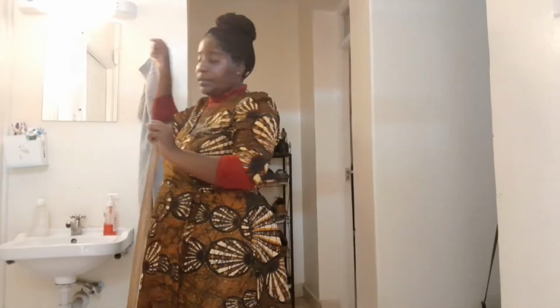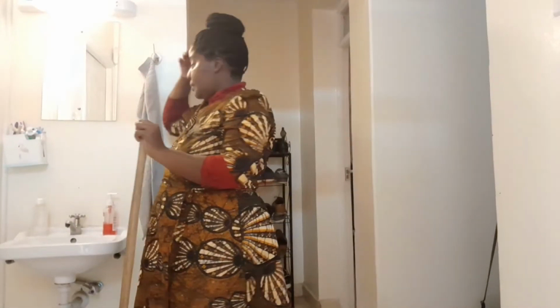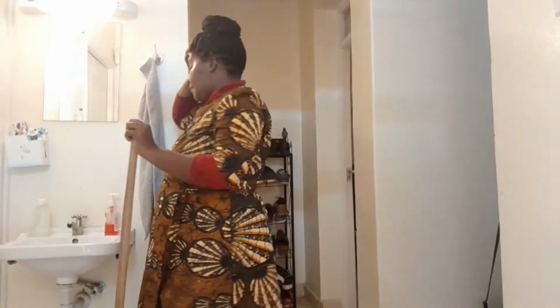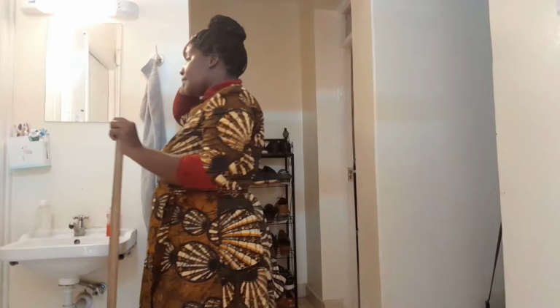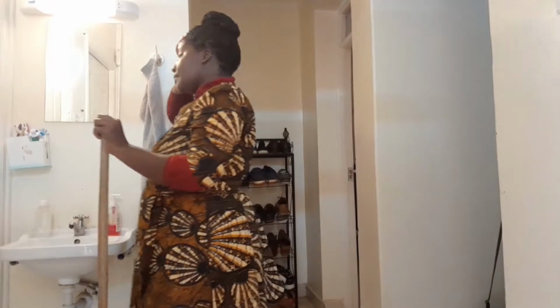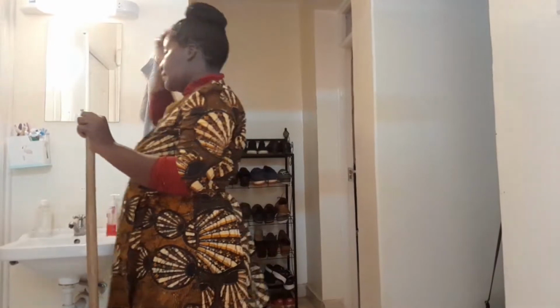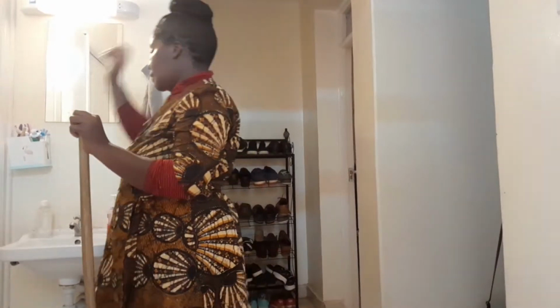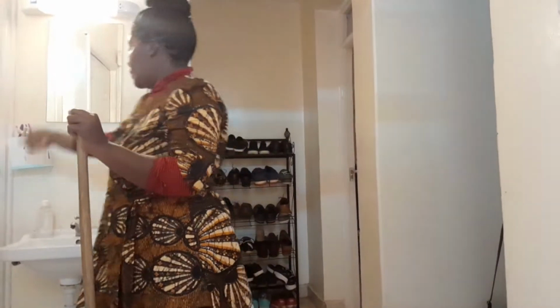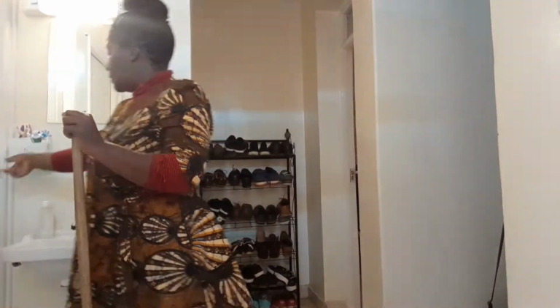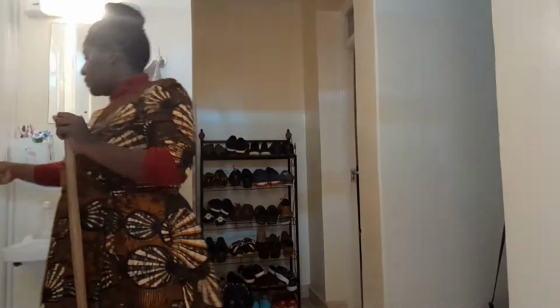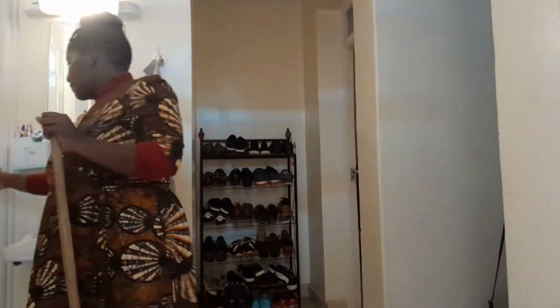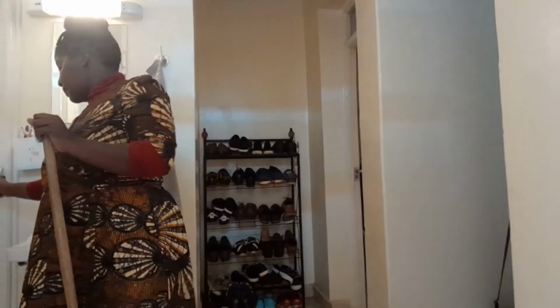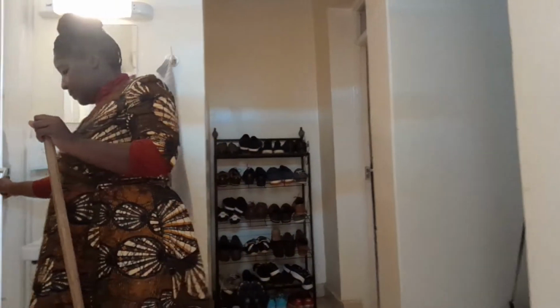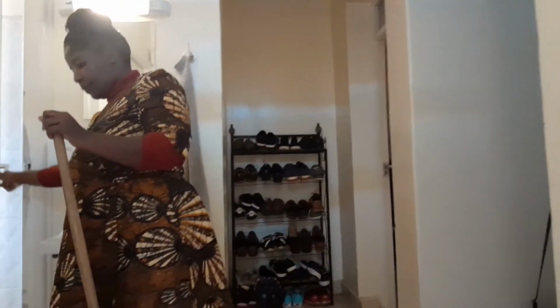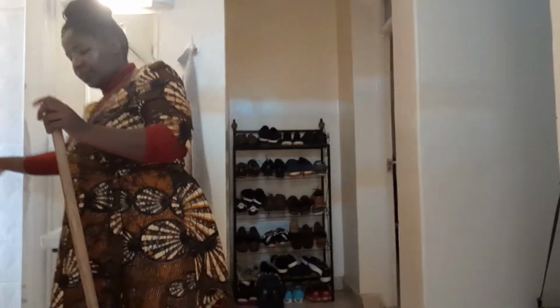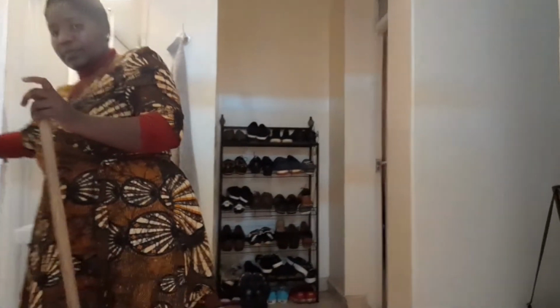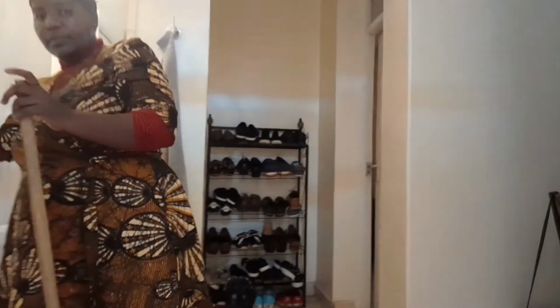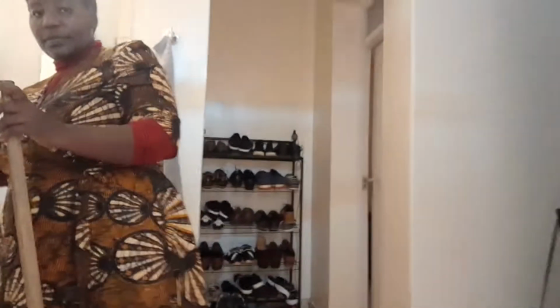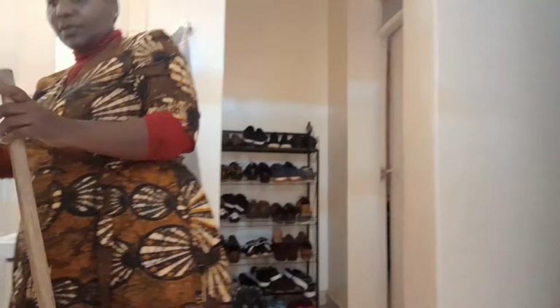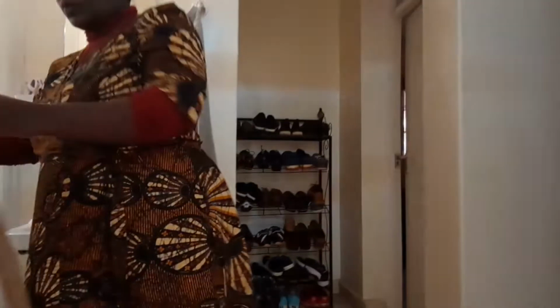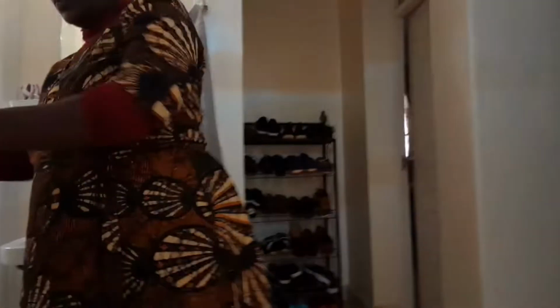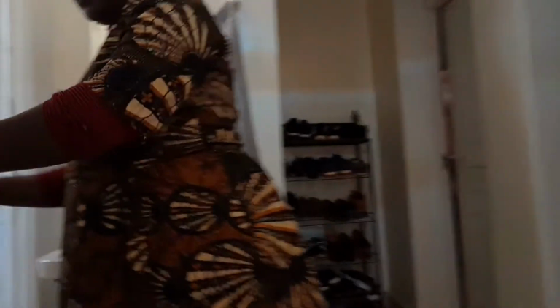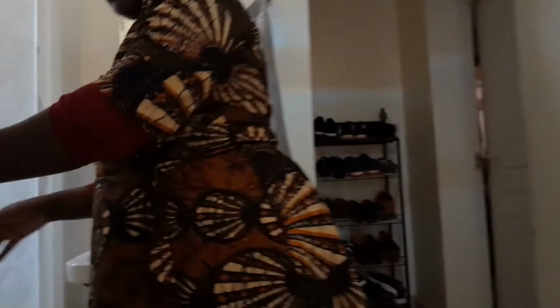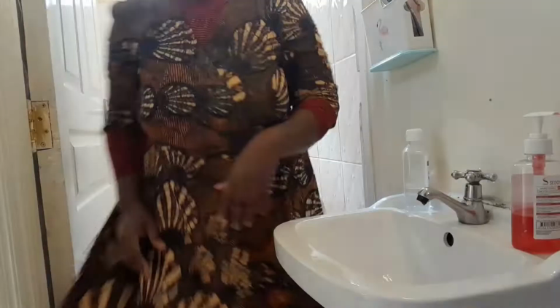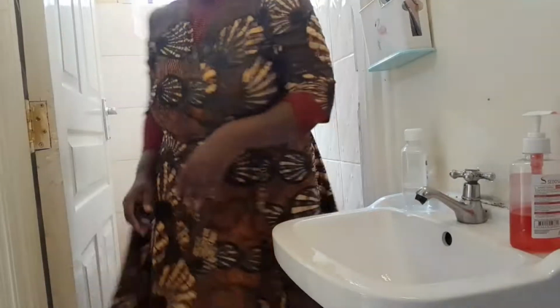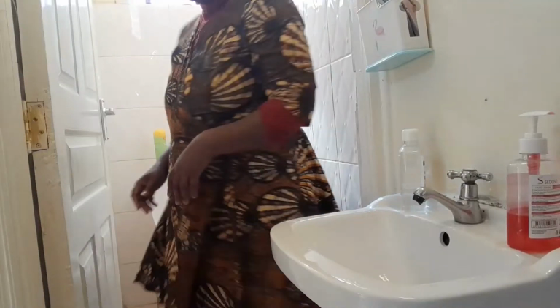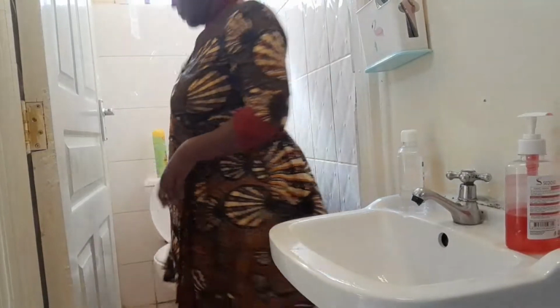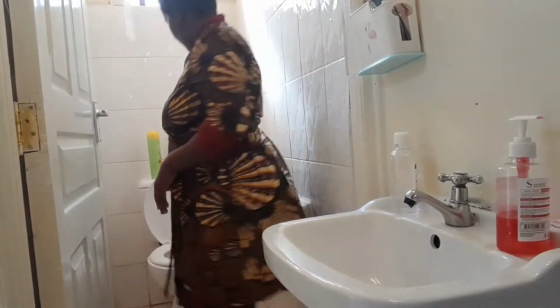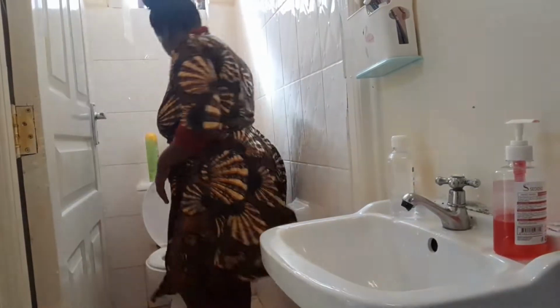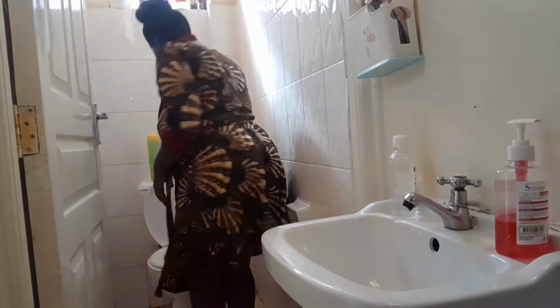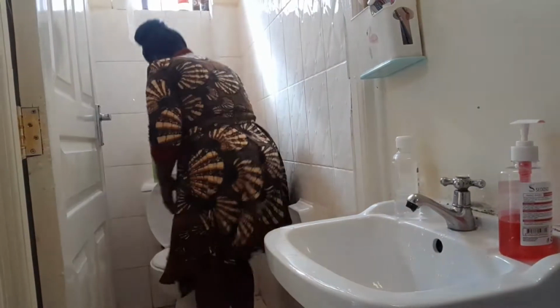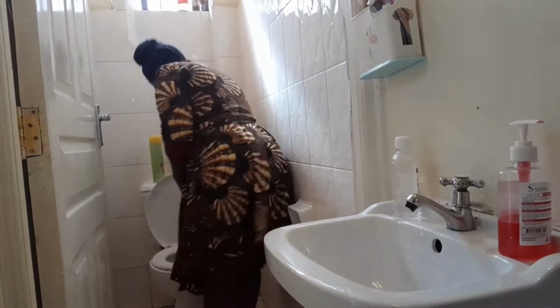It's quite draining but you have to do it — it's important that you keep the house clean.